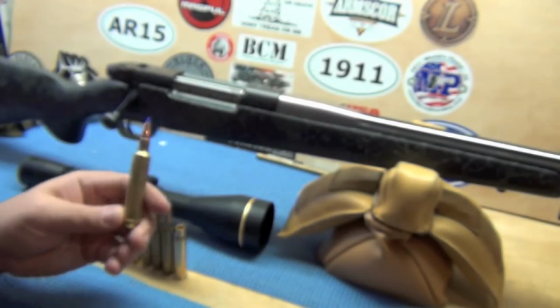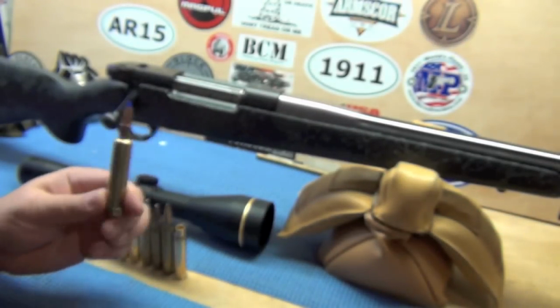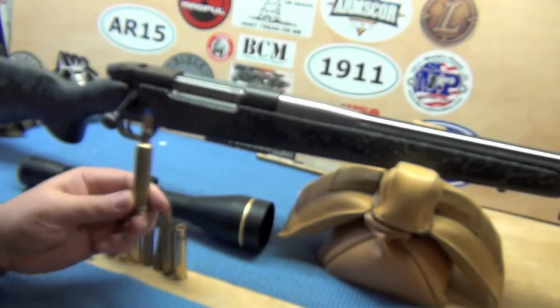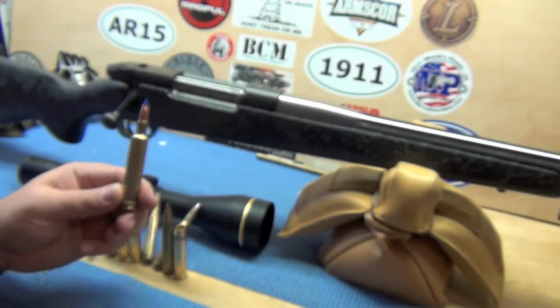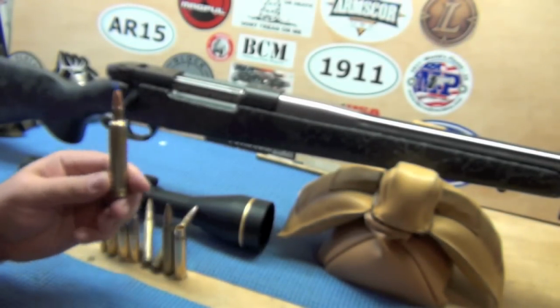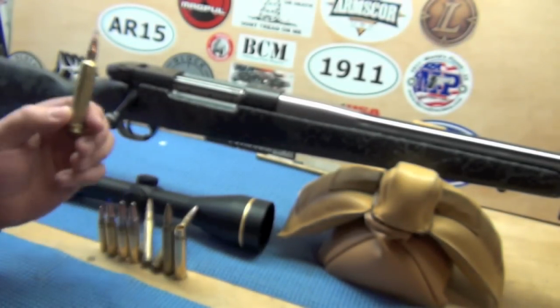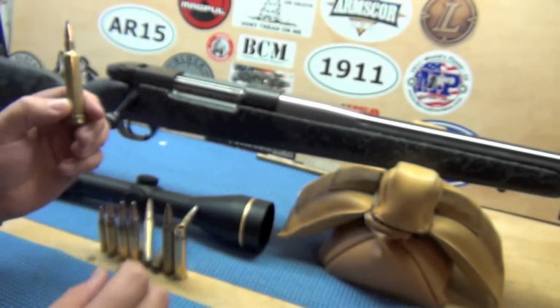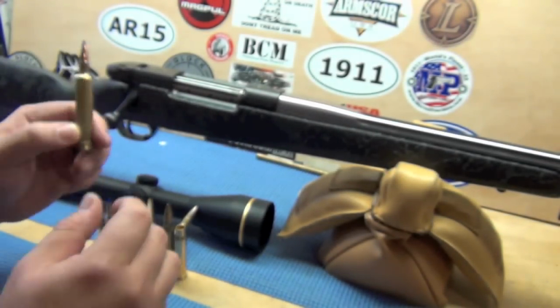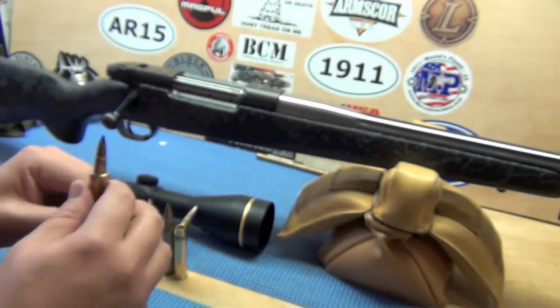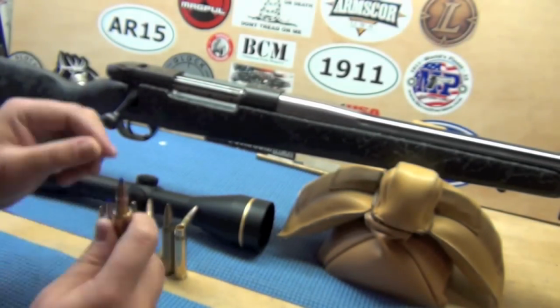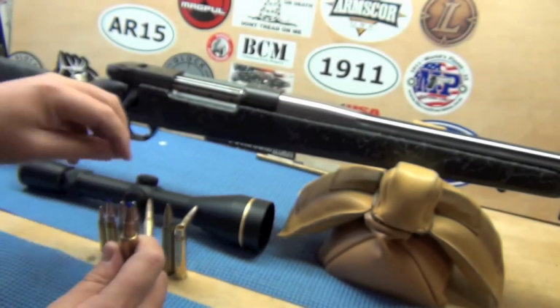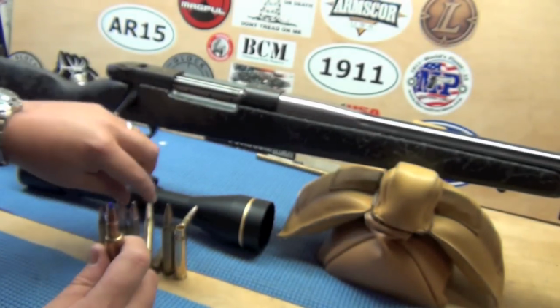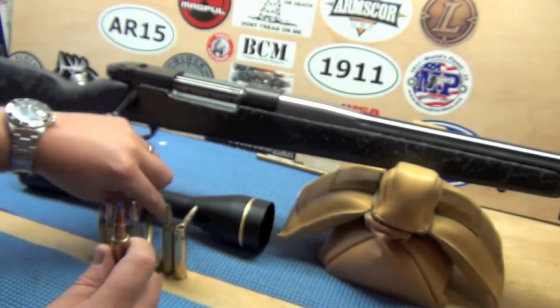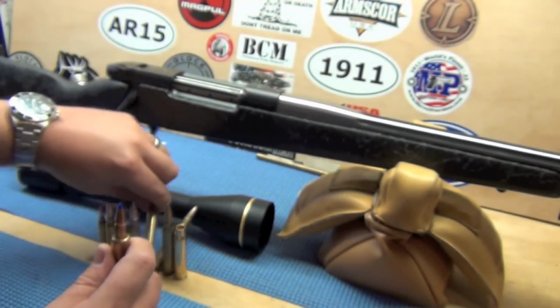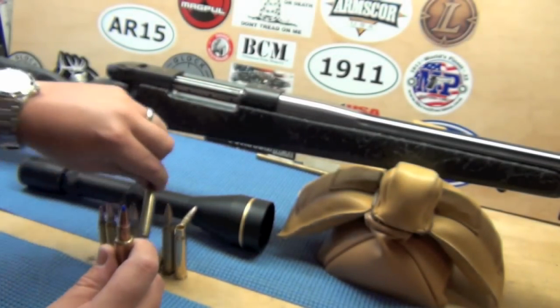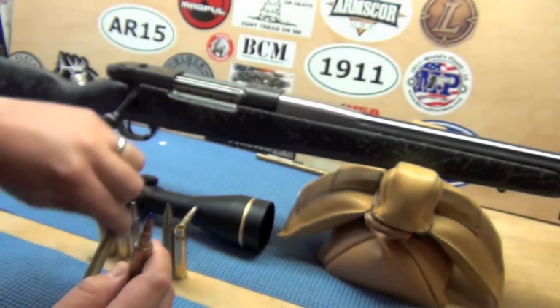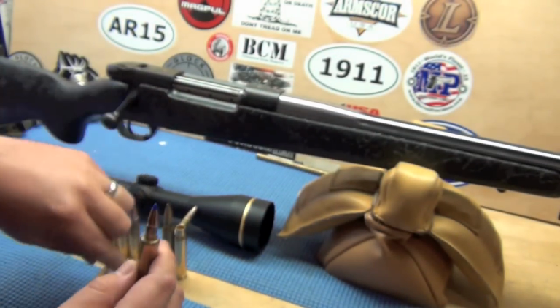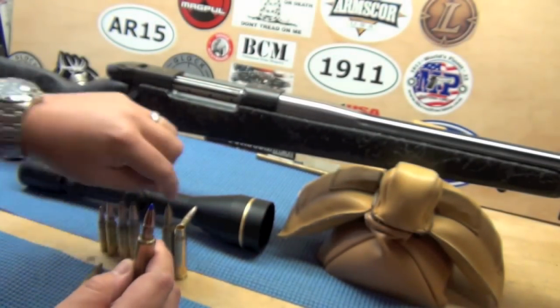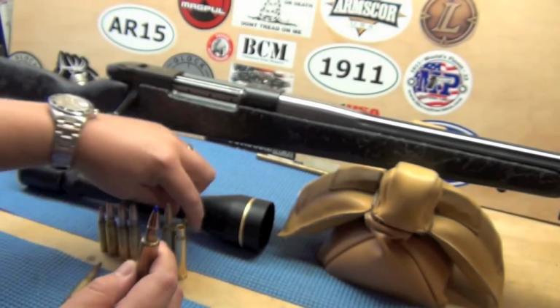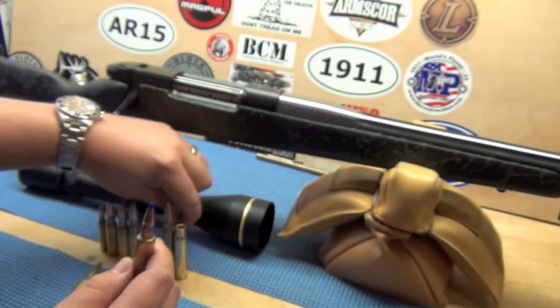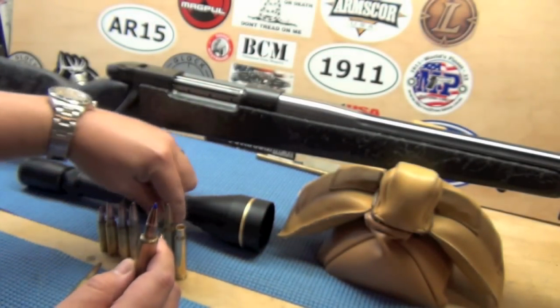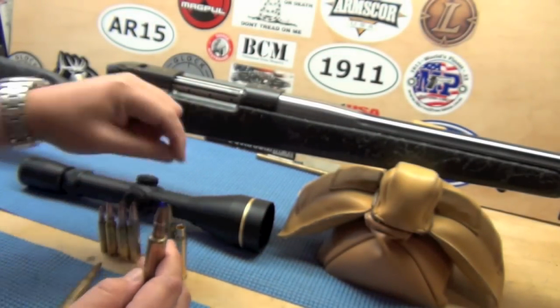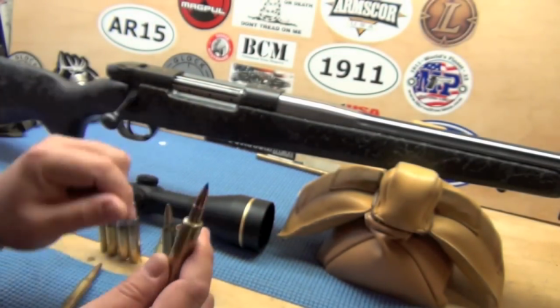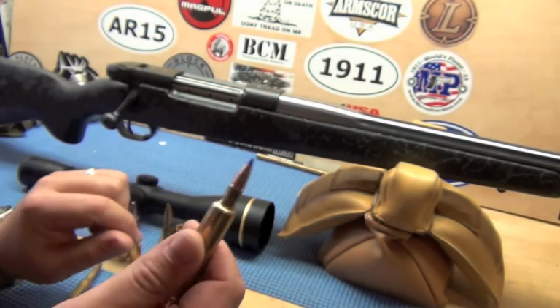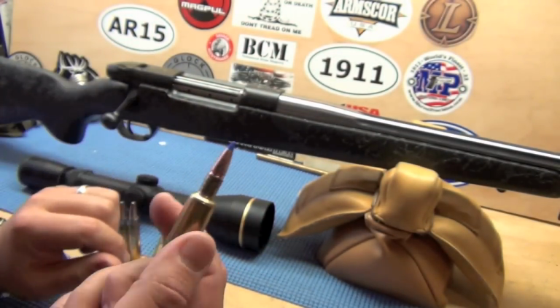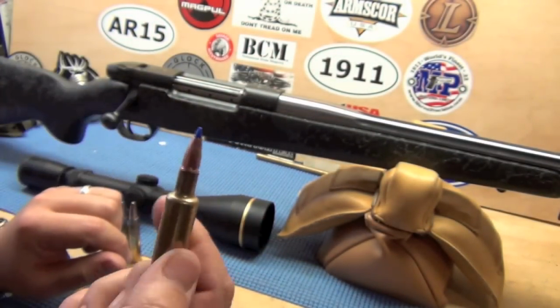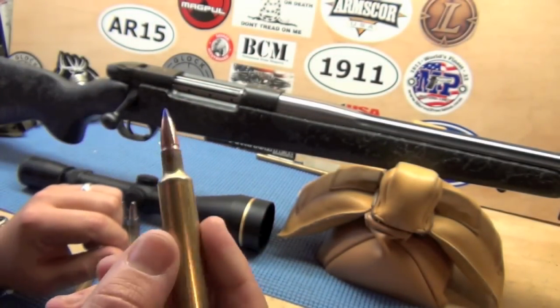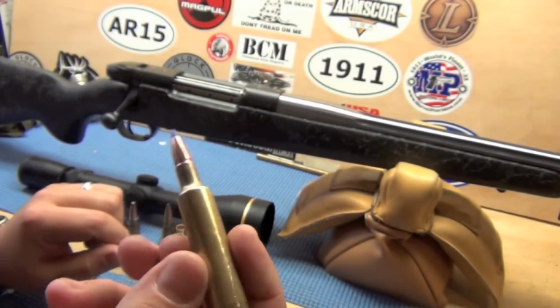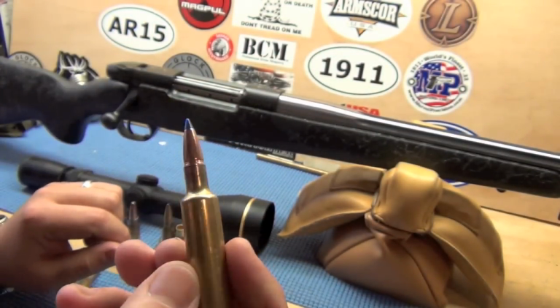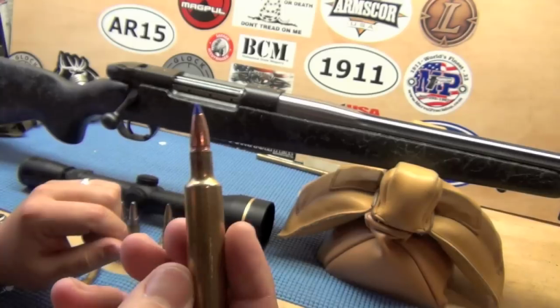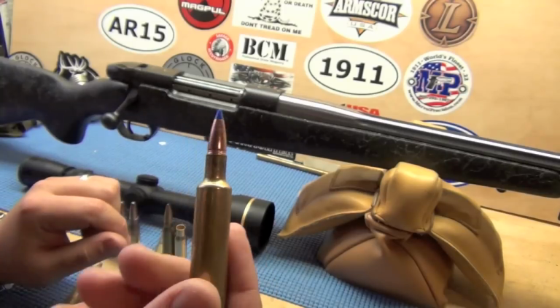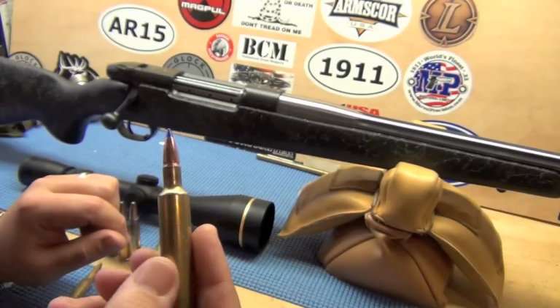I will be loading these. These are loaded cartridges now. It's a 180-grain Barnes Tipped Triple-Shock.